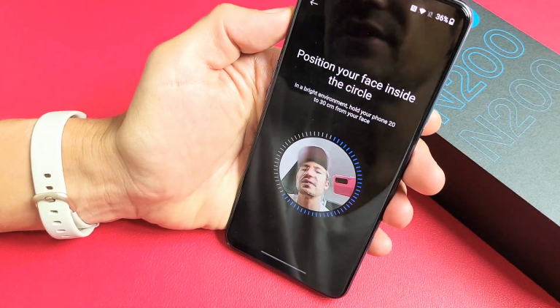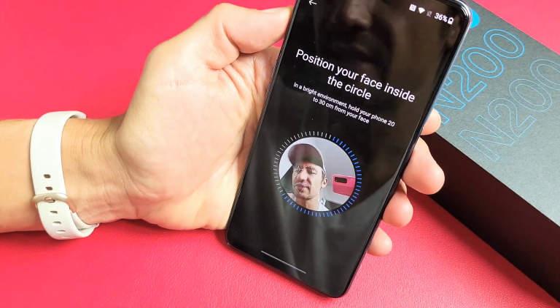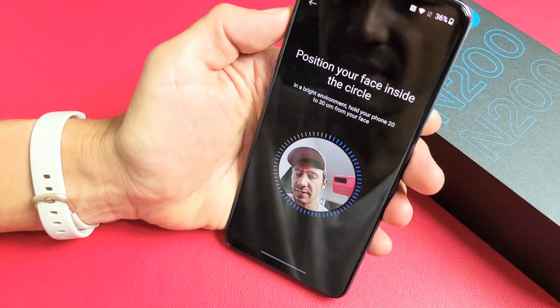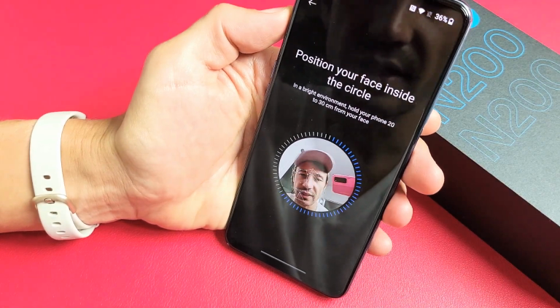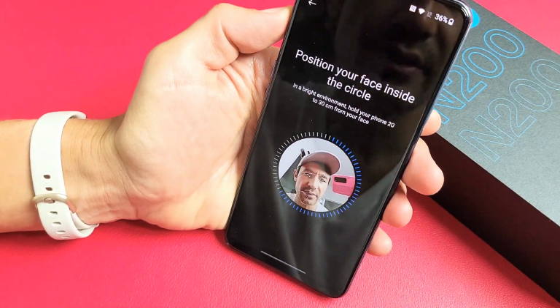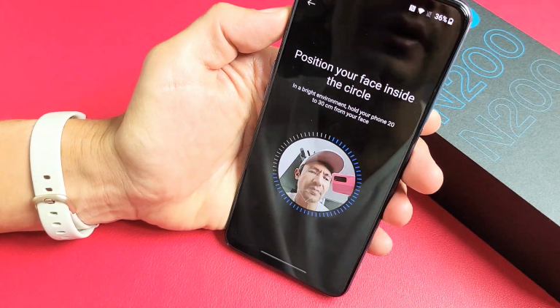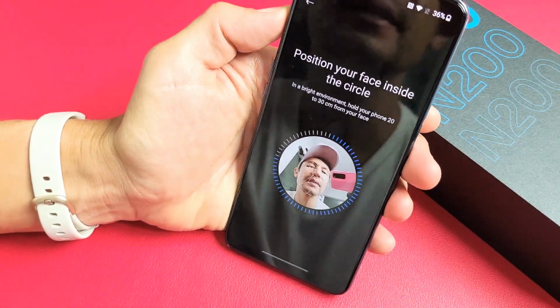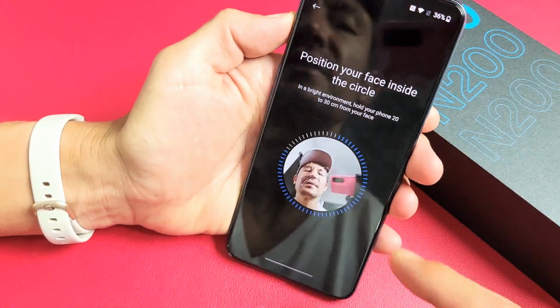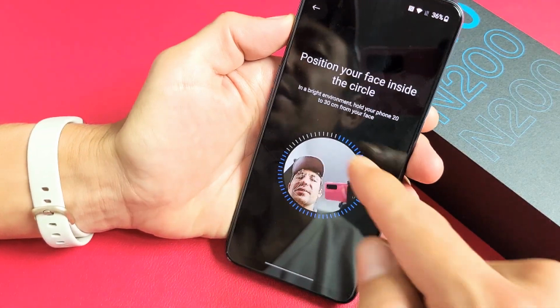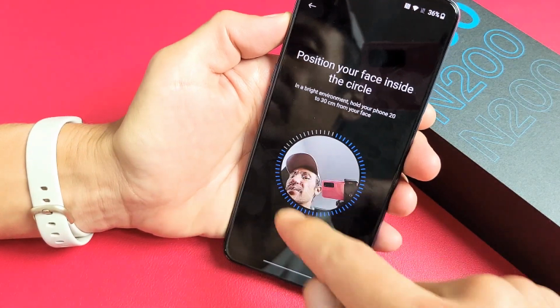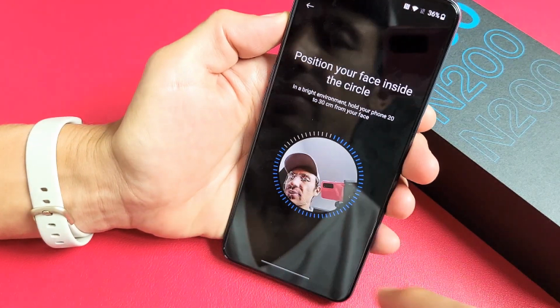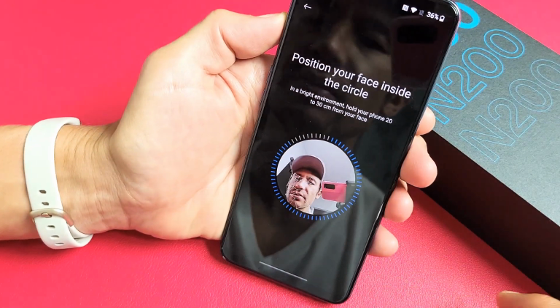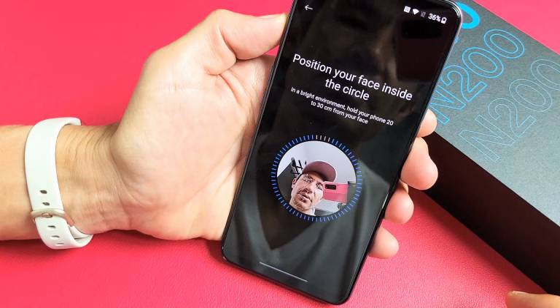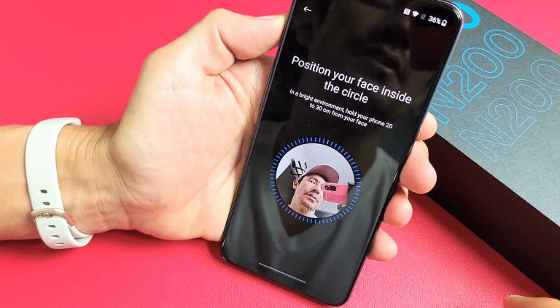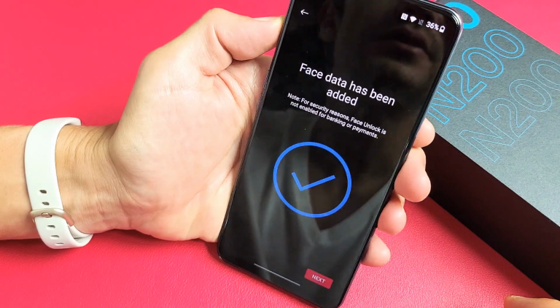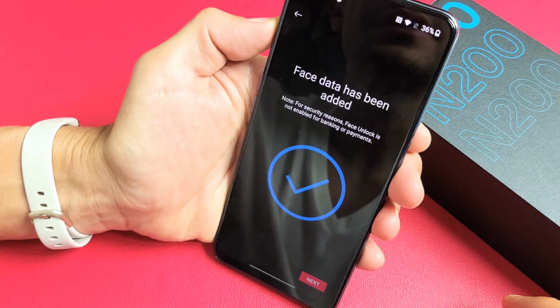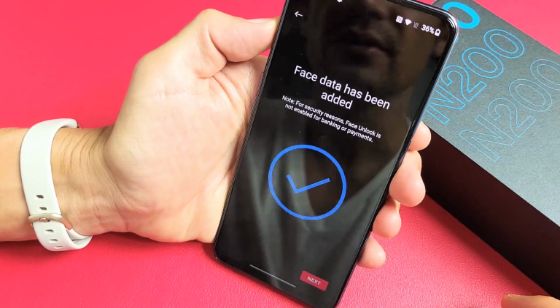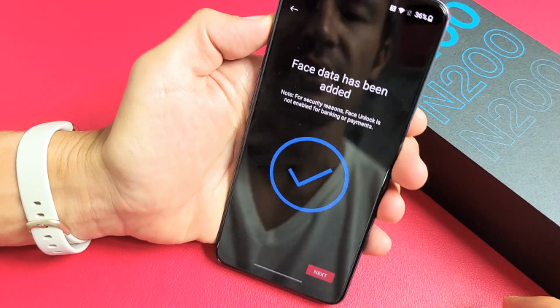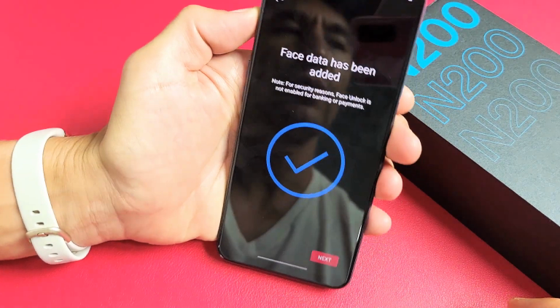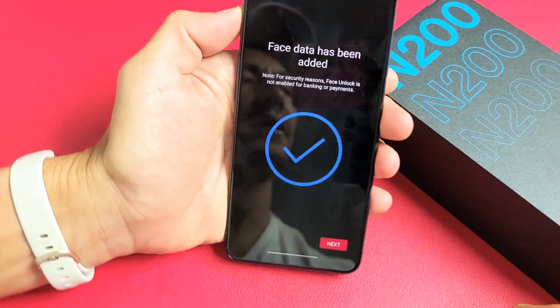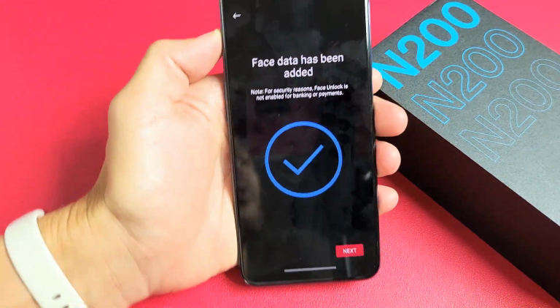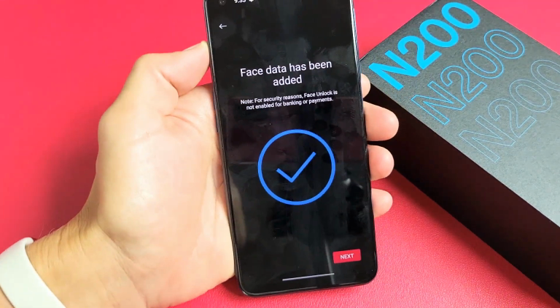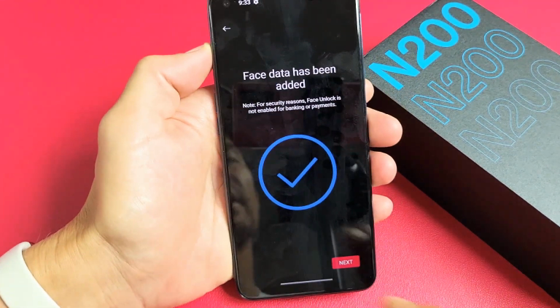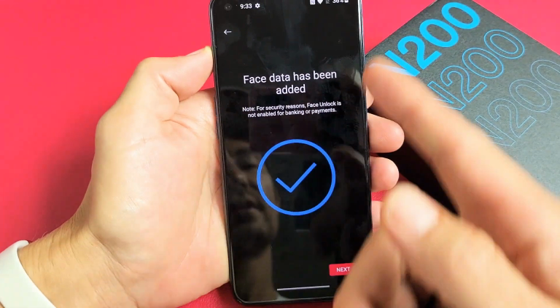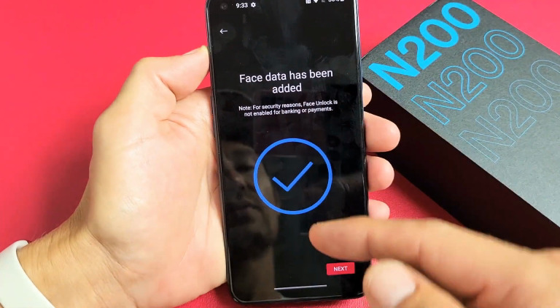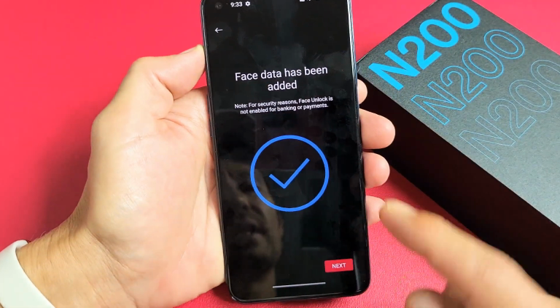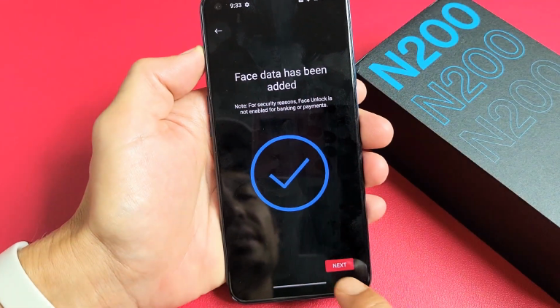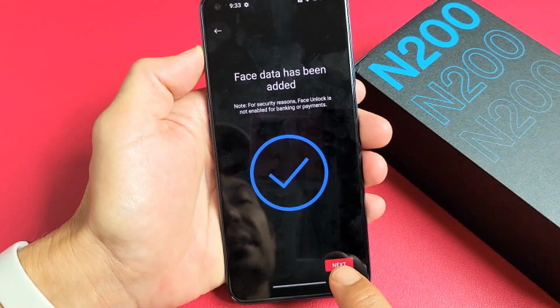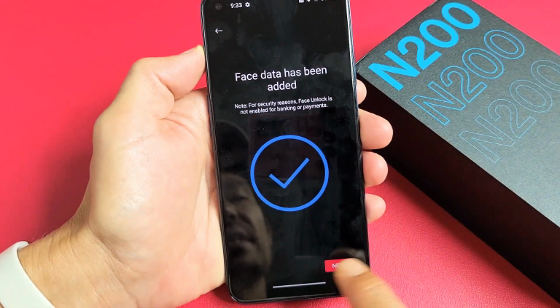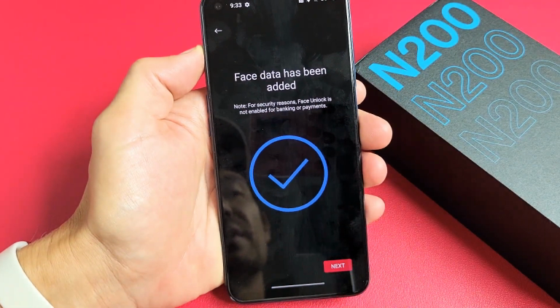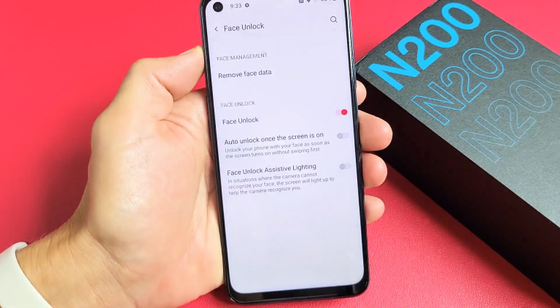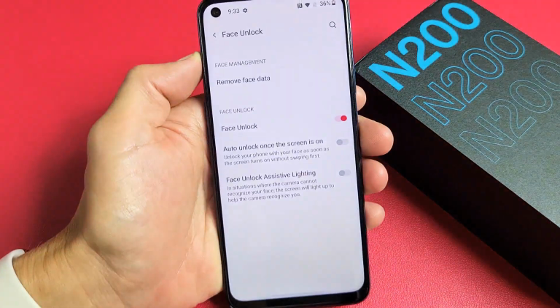Now we're going to go ahead and put our face in that little circle, between 20 to 30 centimeters, and just keep kind of looking around like this. You can see the blue — just keep going around. That was super quick; we're done with that. Let's click on Next now.